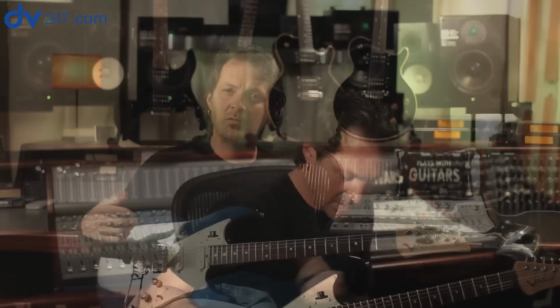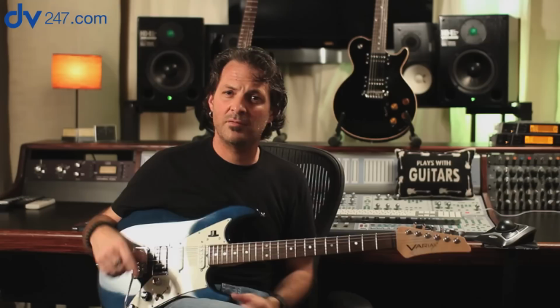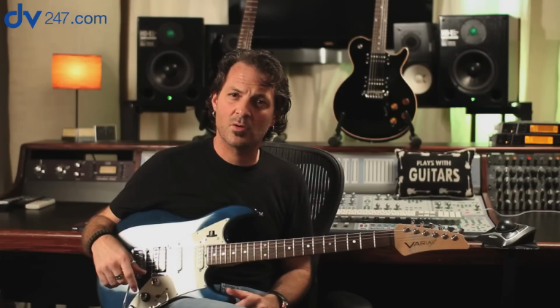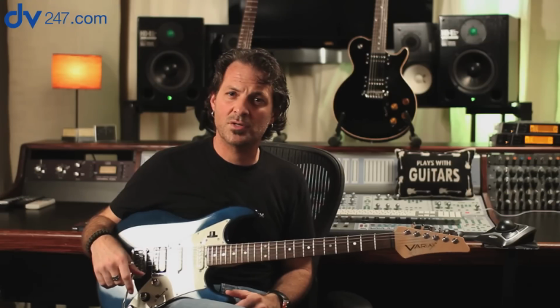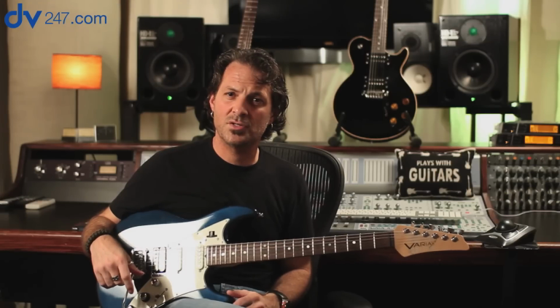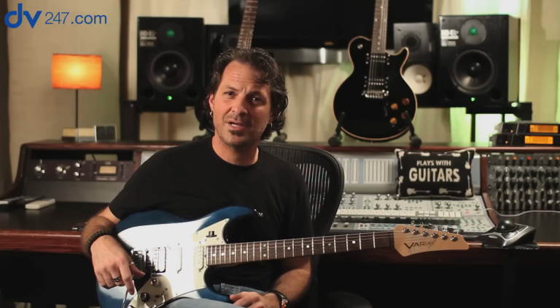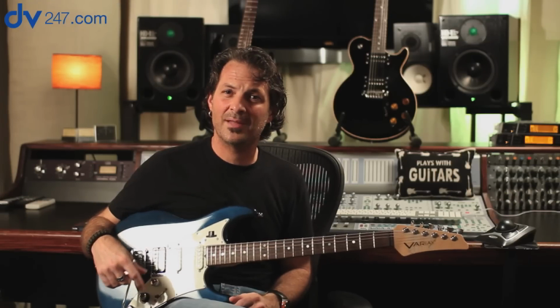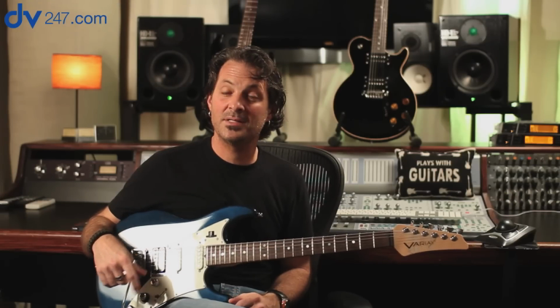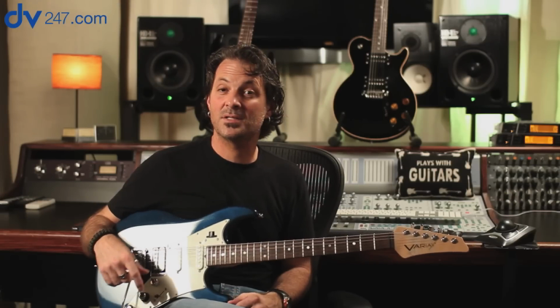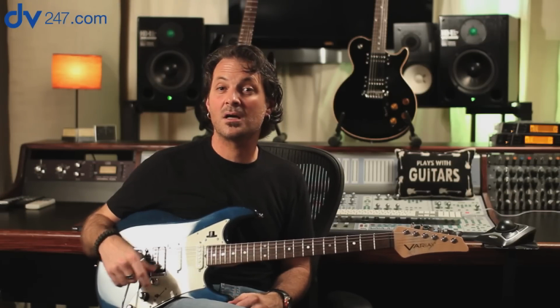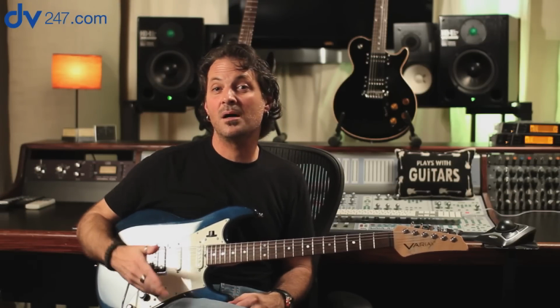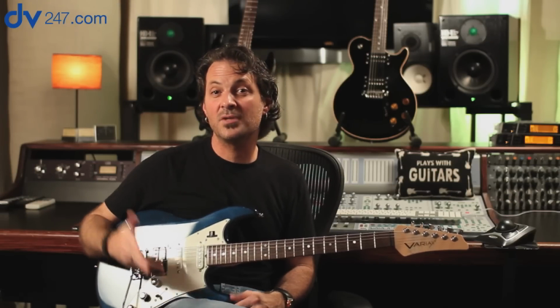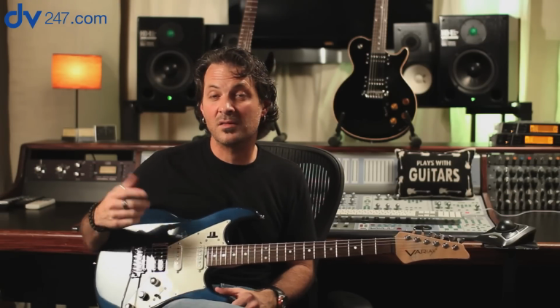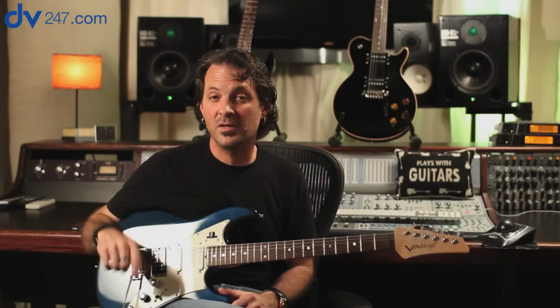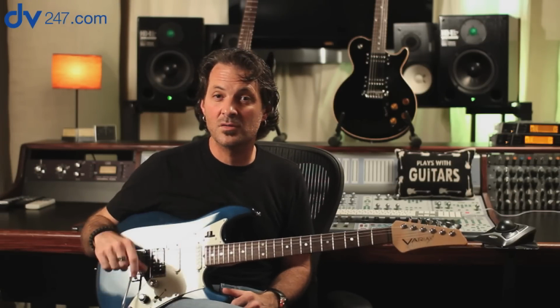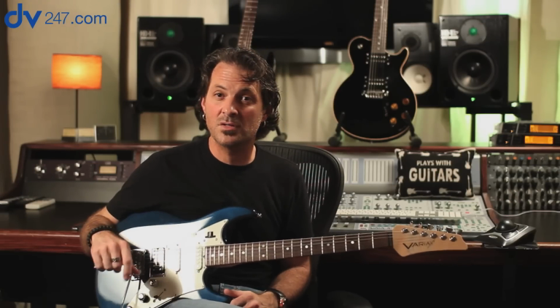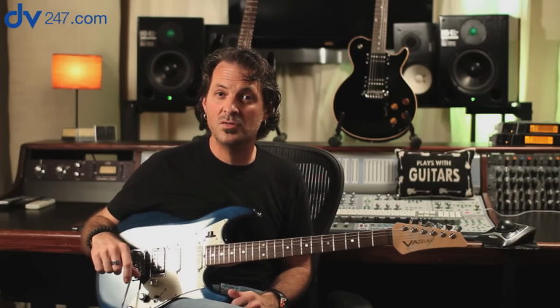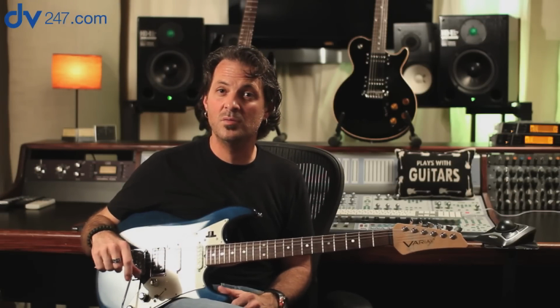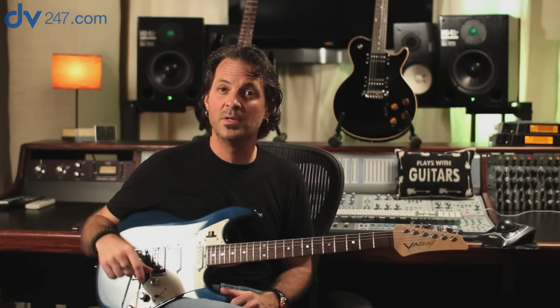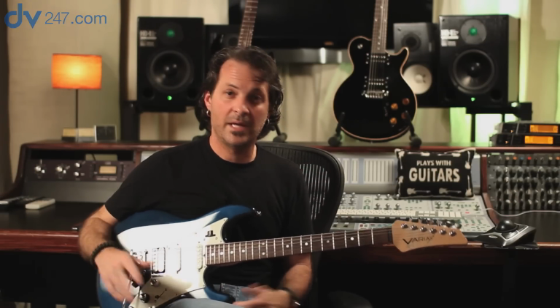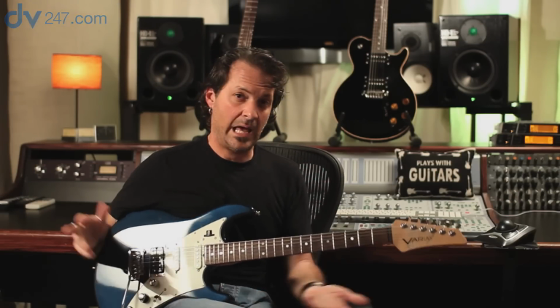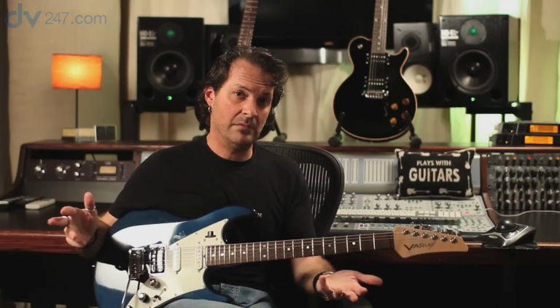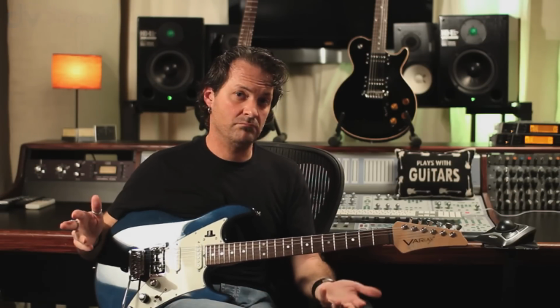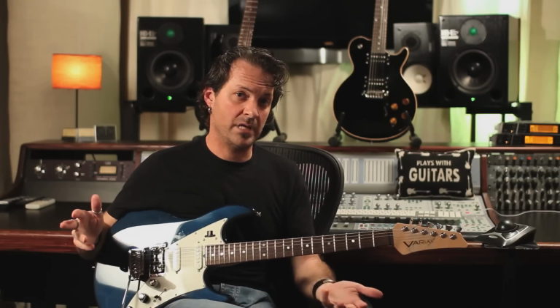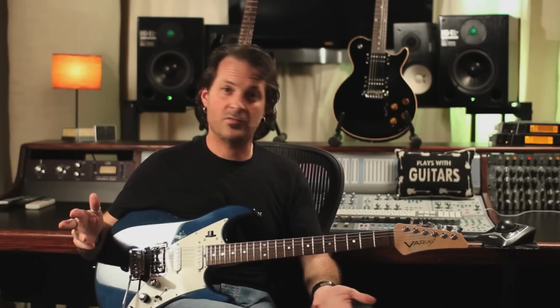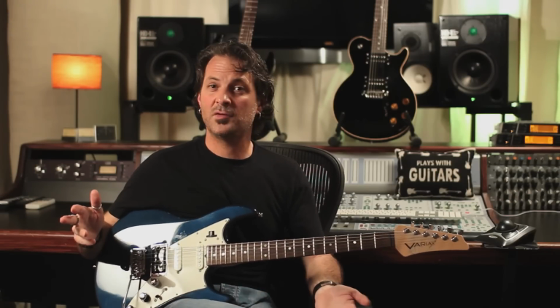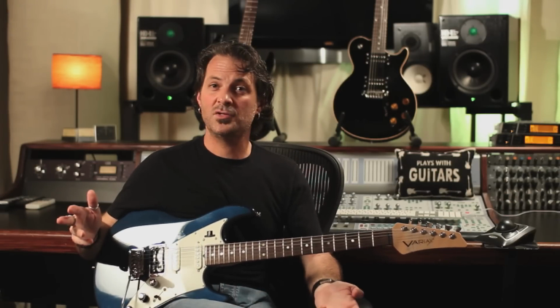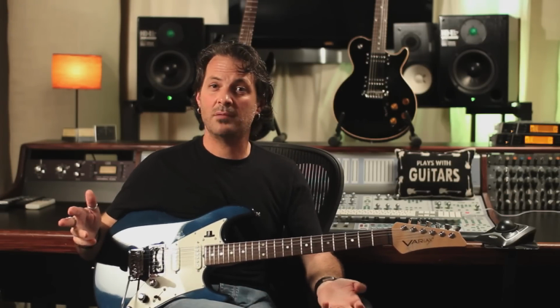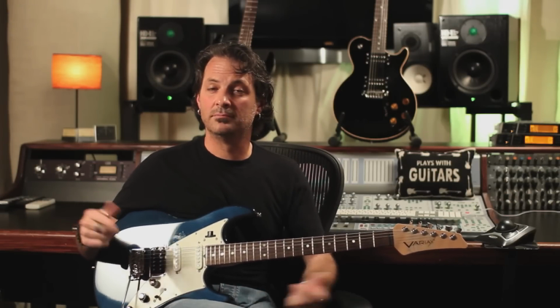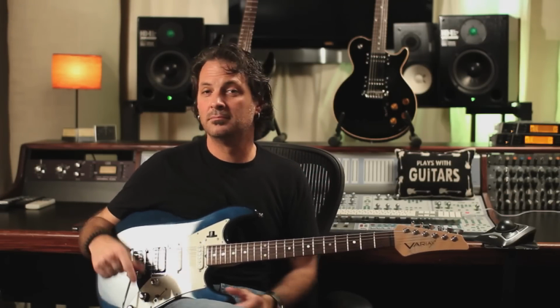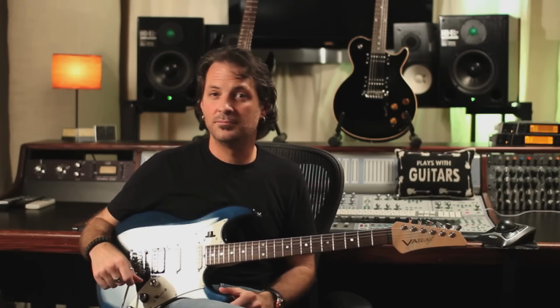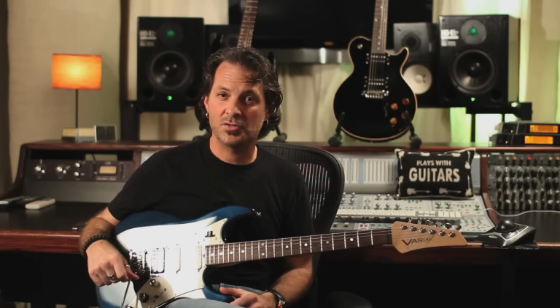If you have any more questions, check out Line6.com and the videos on YouTube. Thanks very much for your time. Cheers.